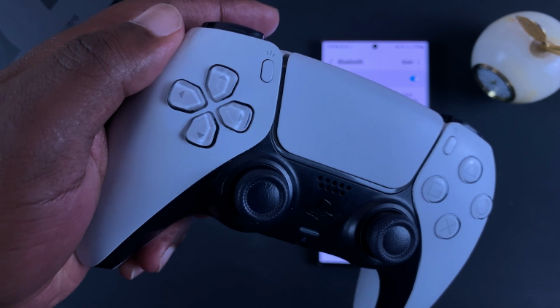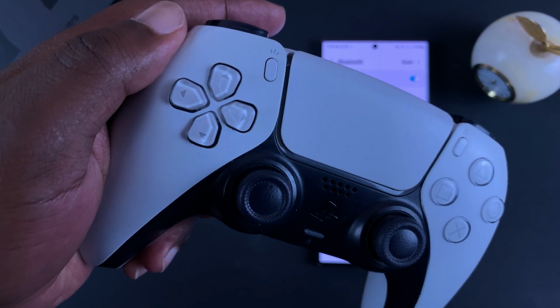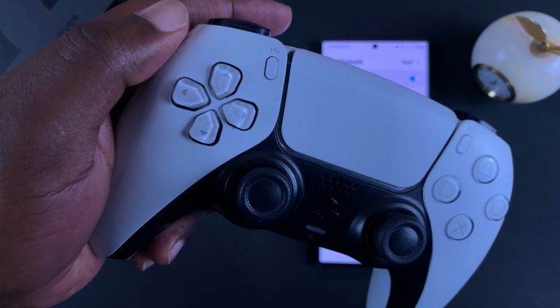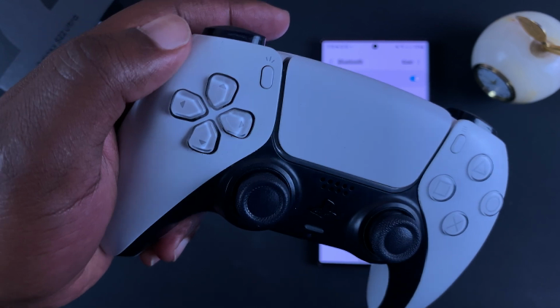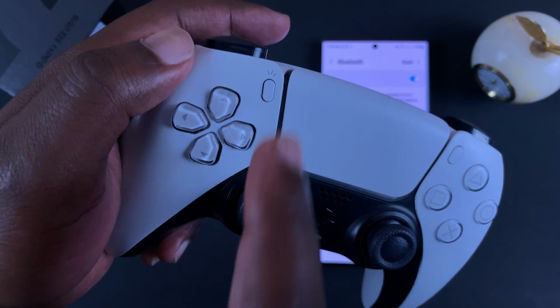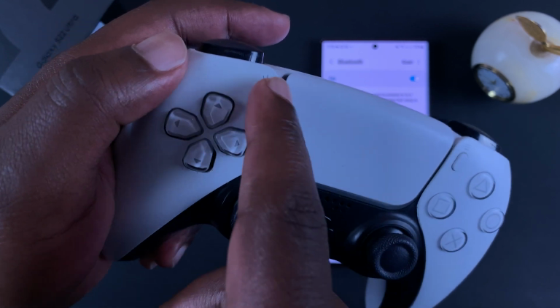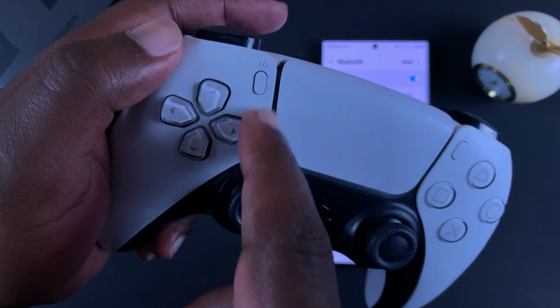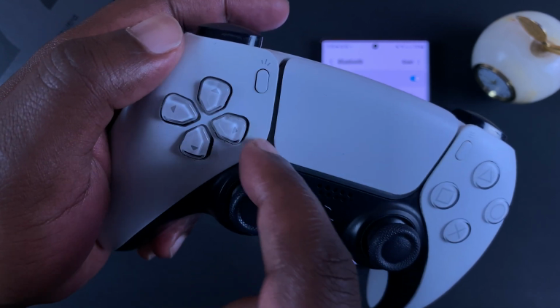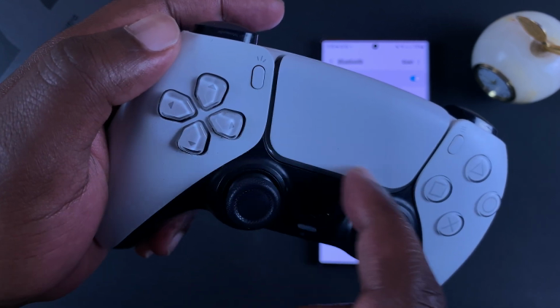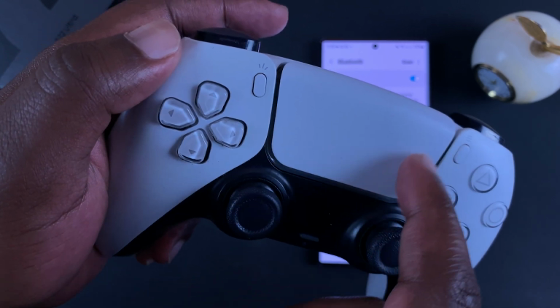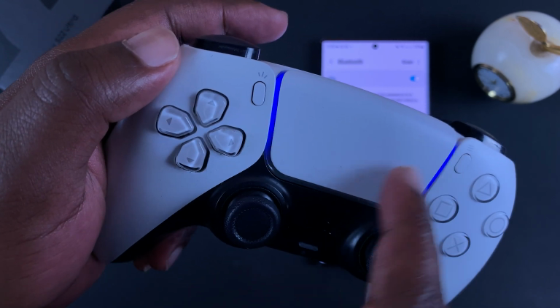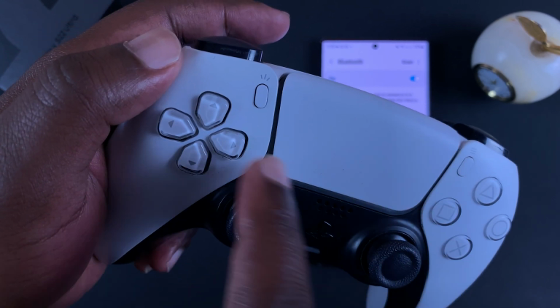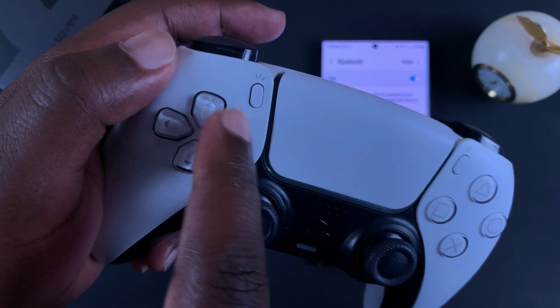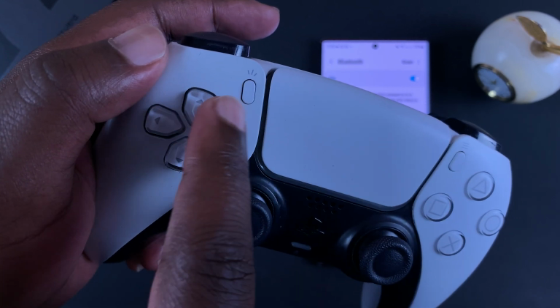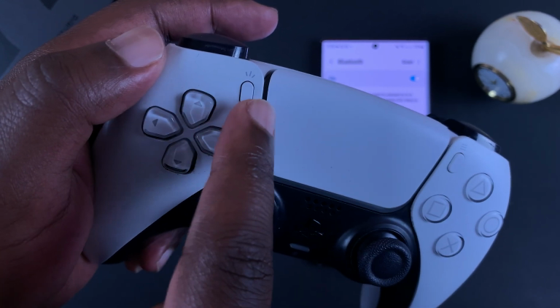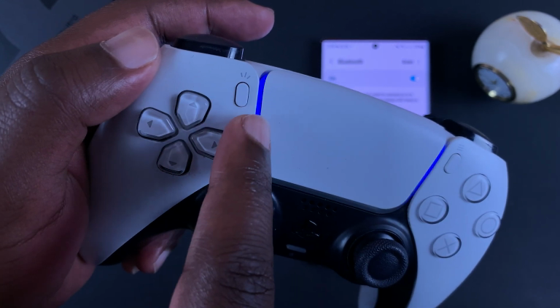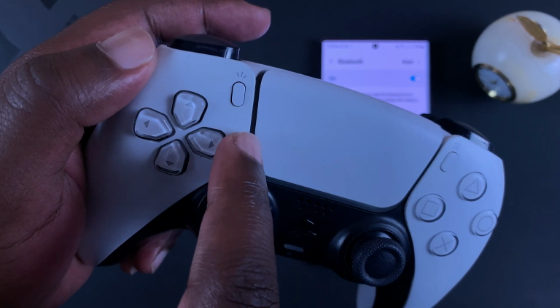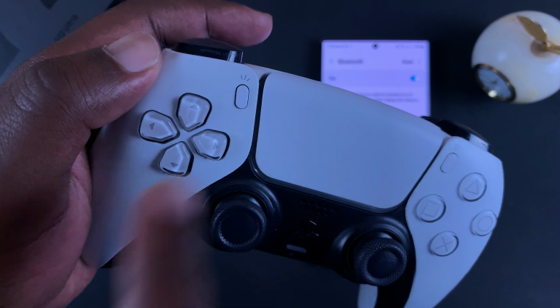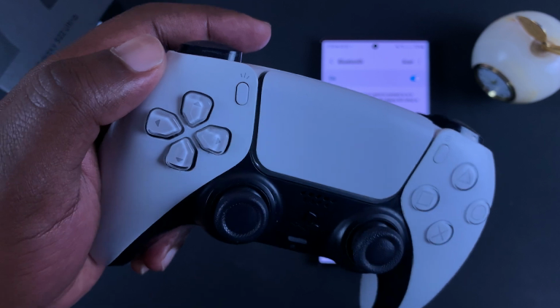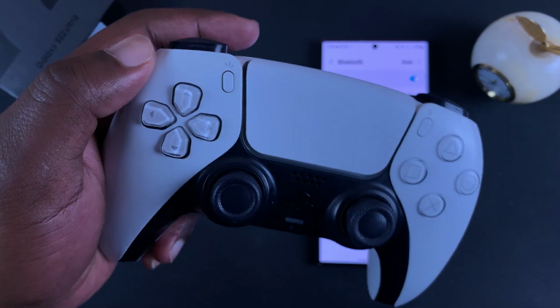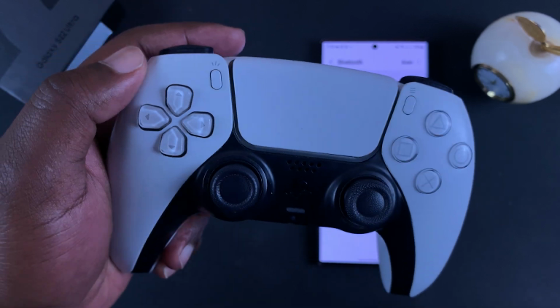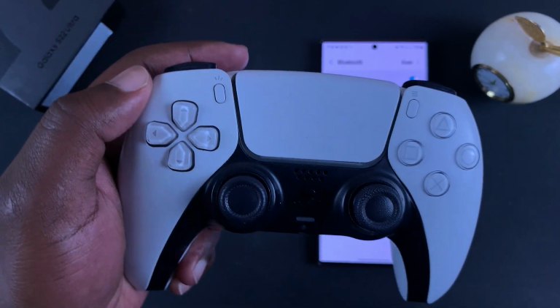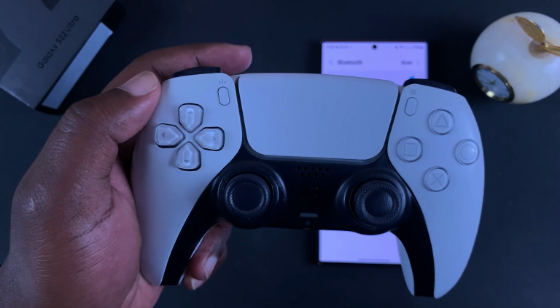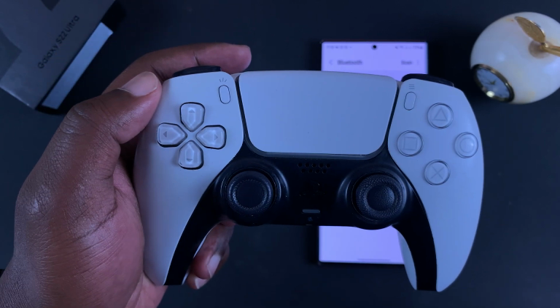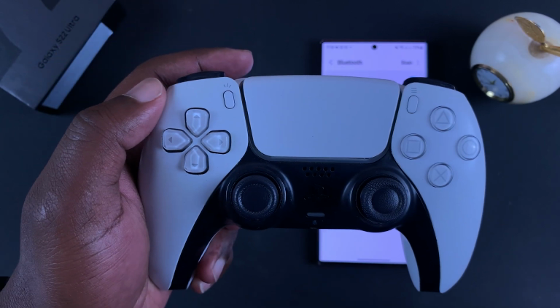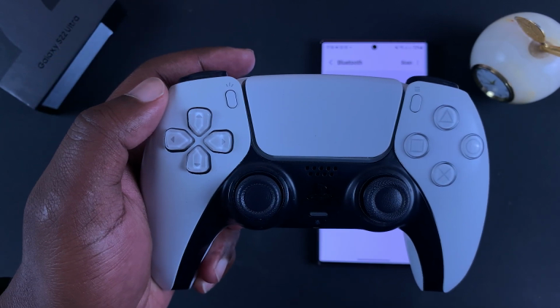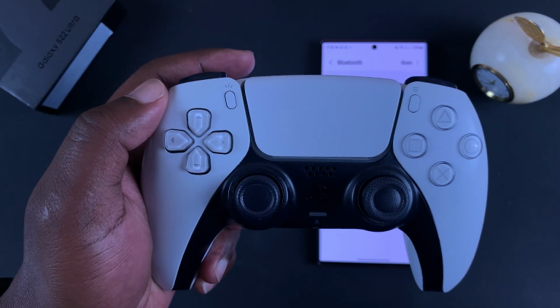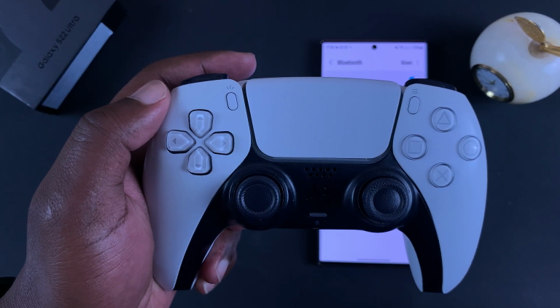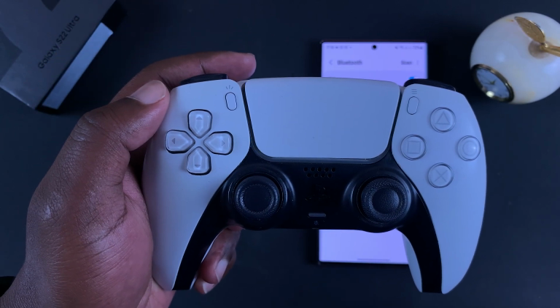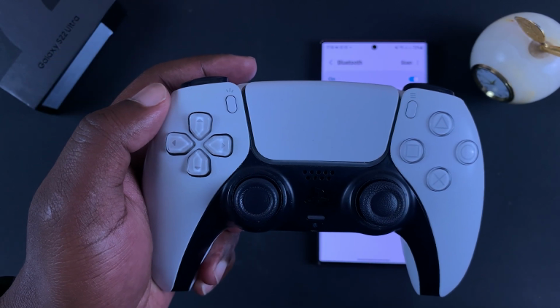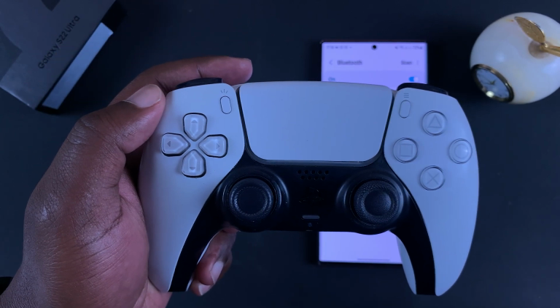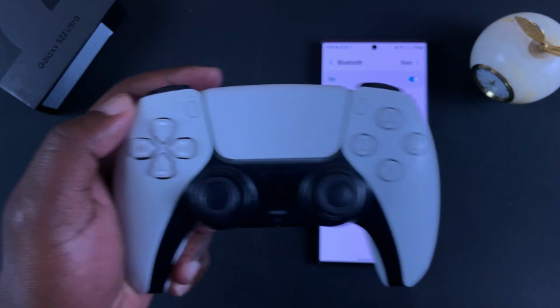You can see the blue light along this line. That means the PS5 controller is in pairing mode.